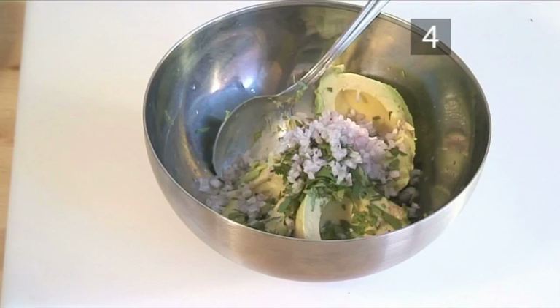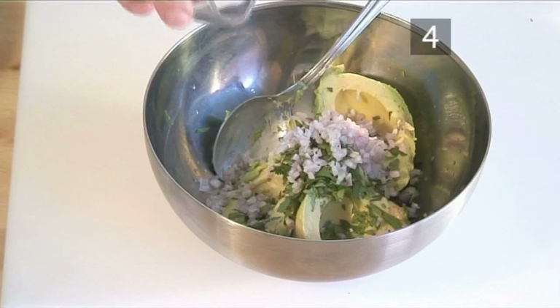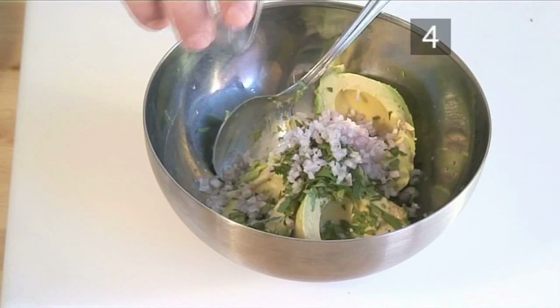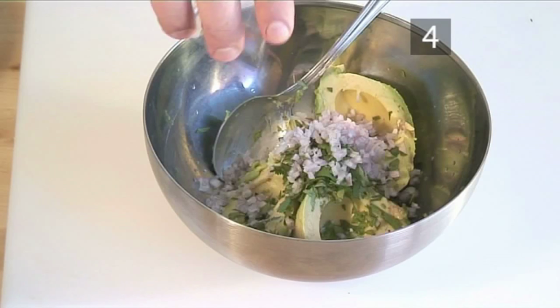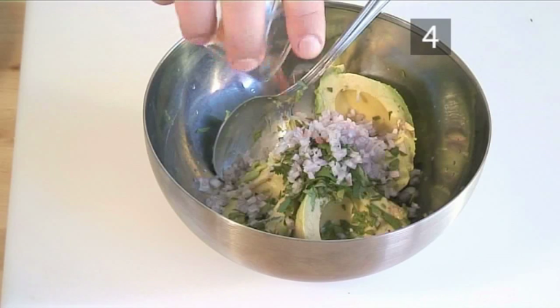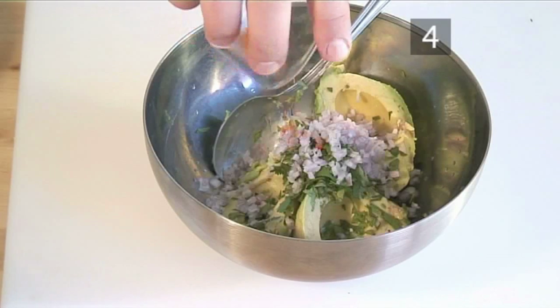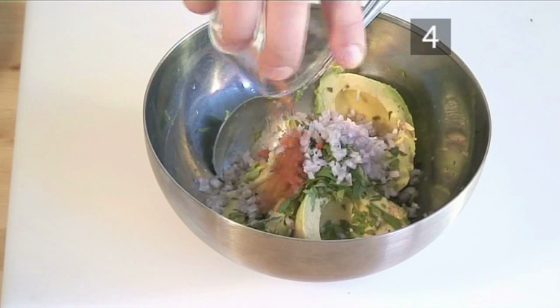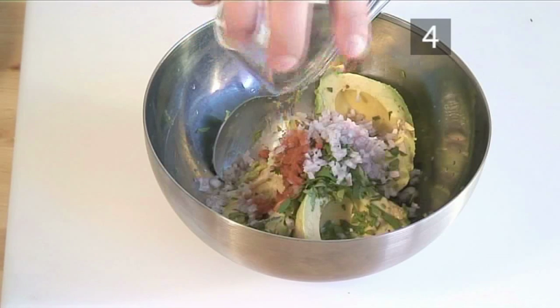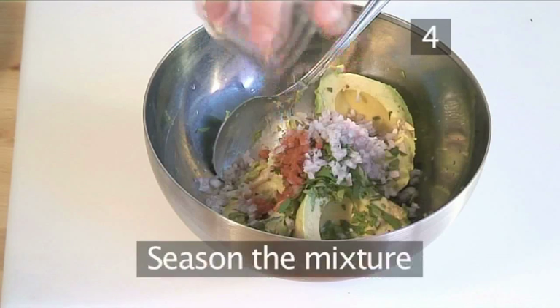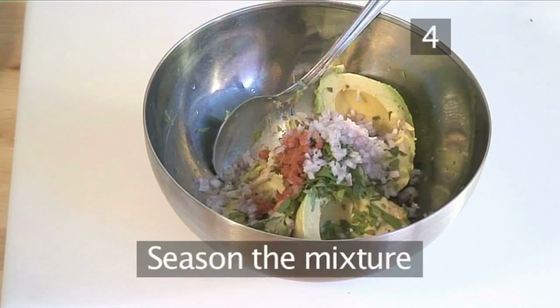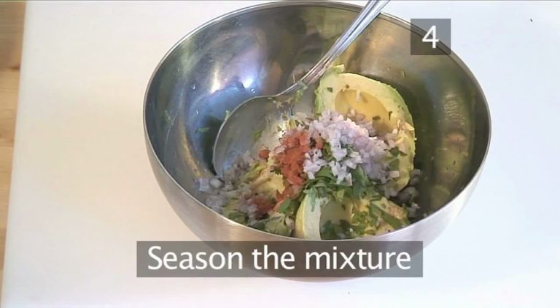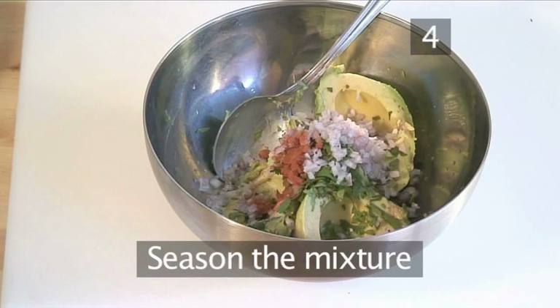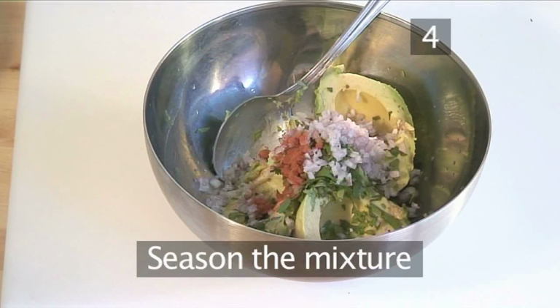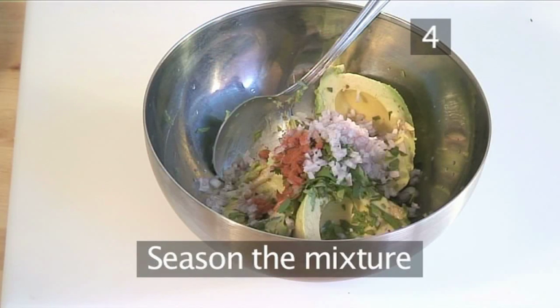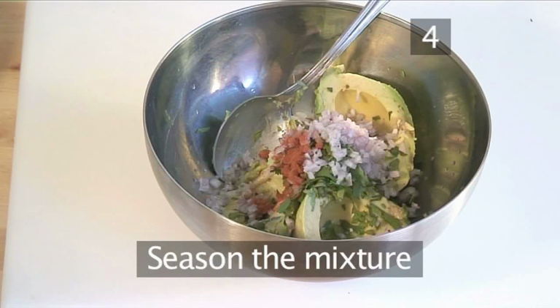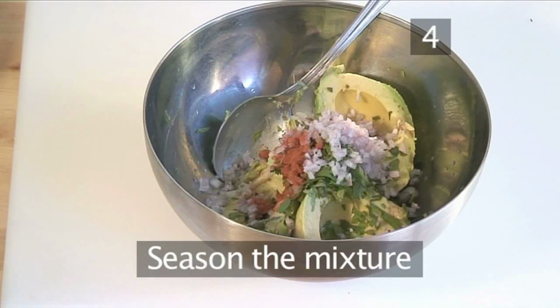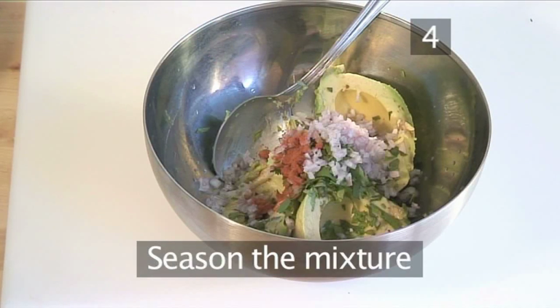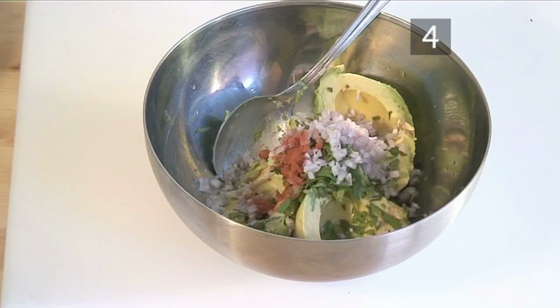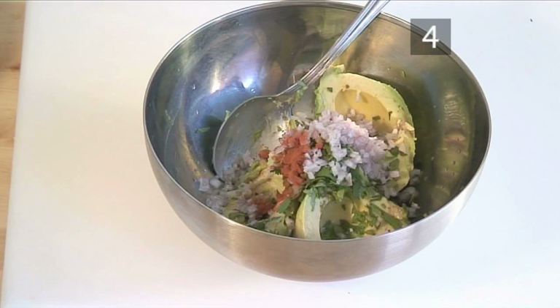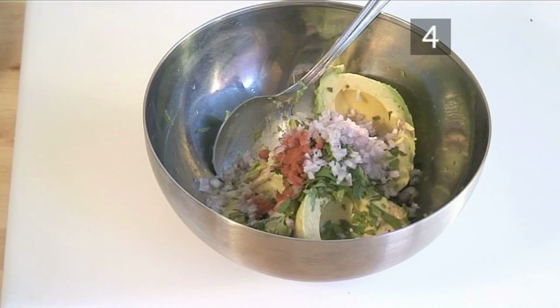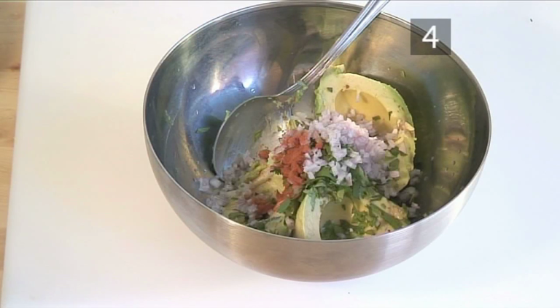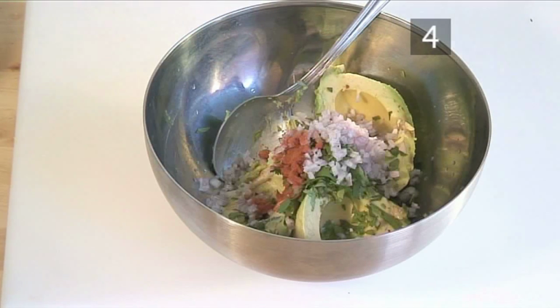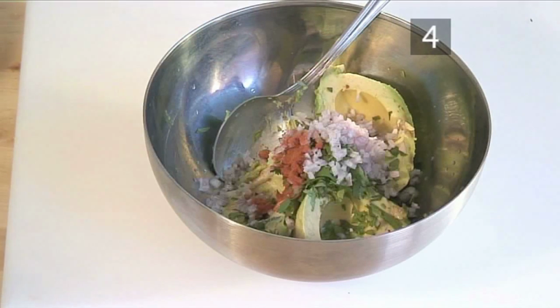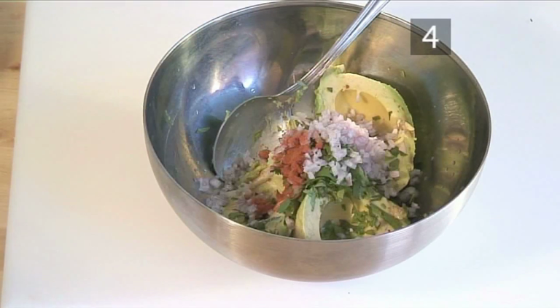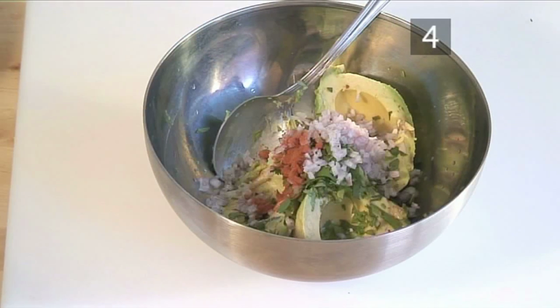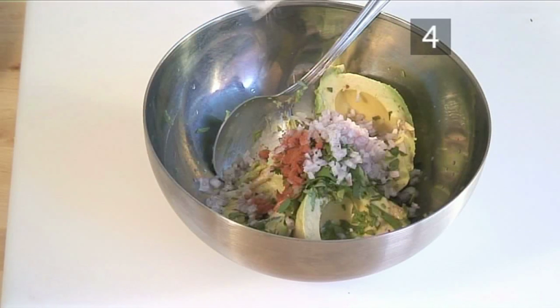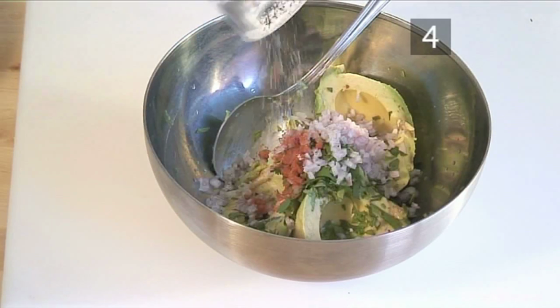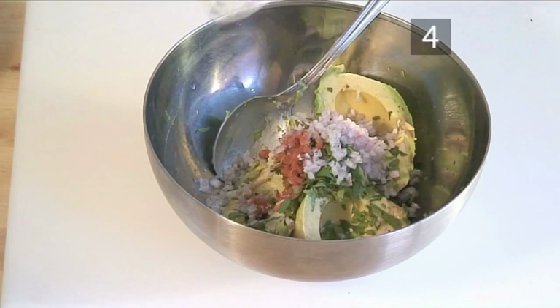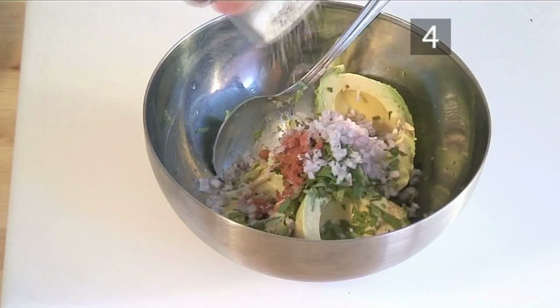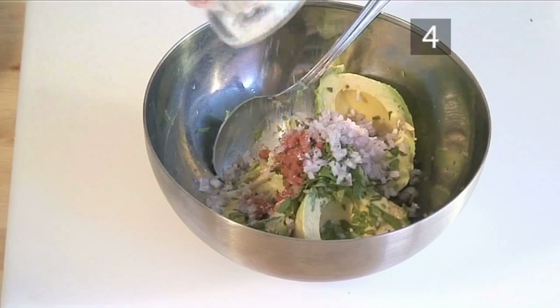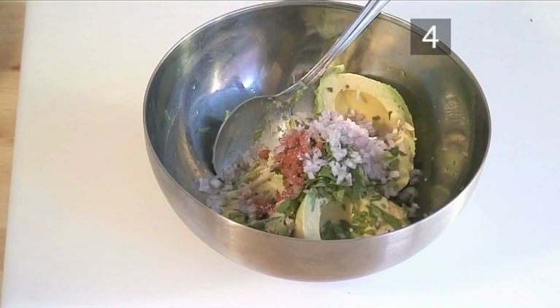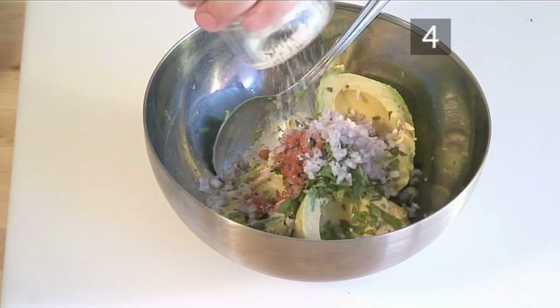Step 4: finally, add the seasonings of the cayenne pepper and salt into the mixture.